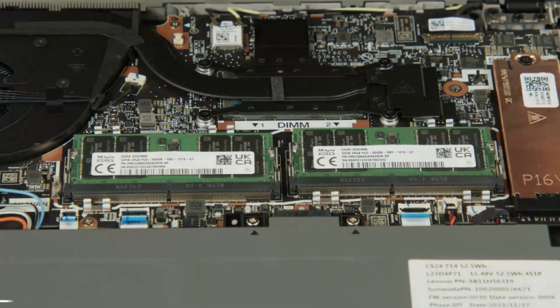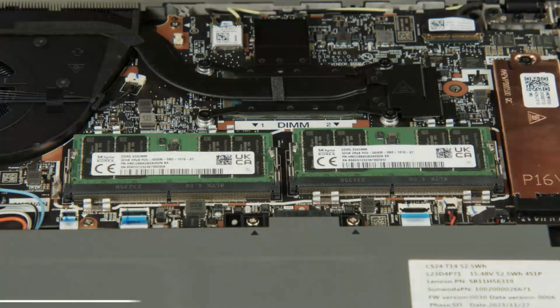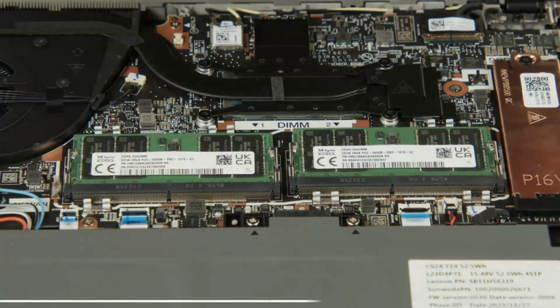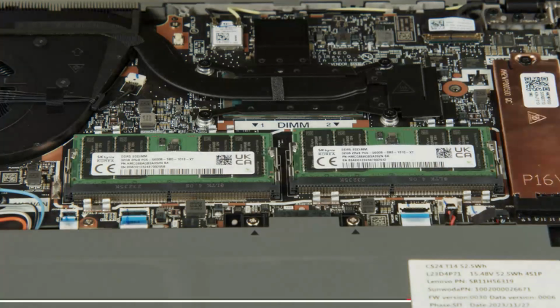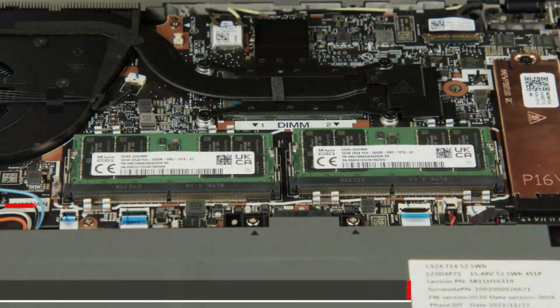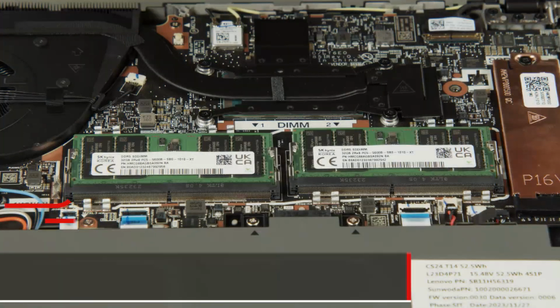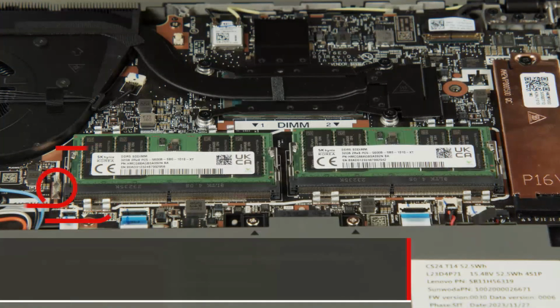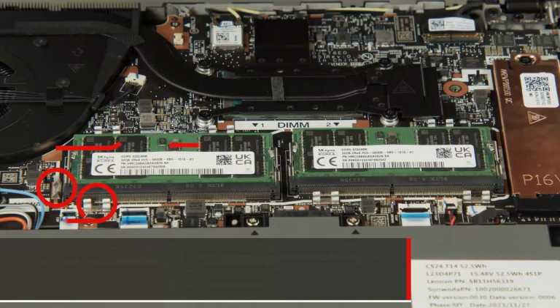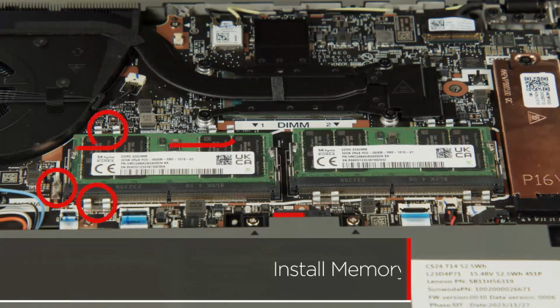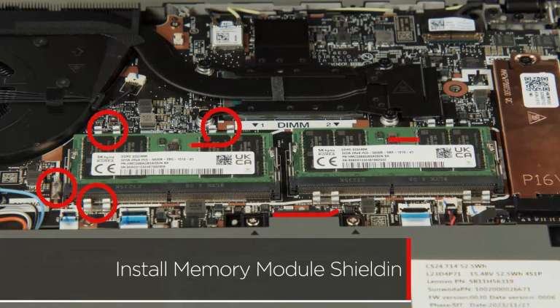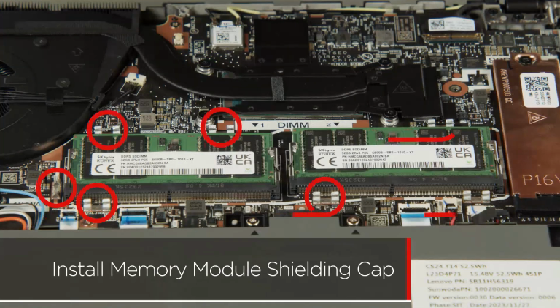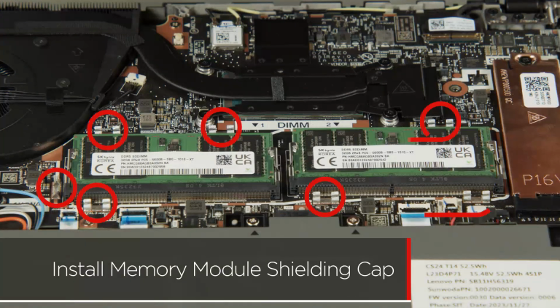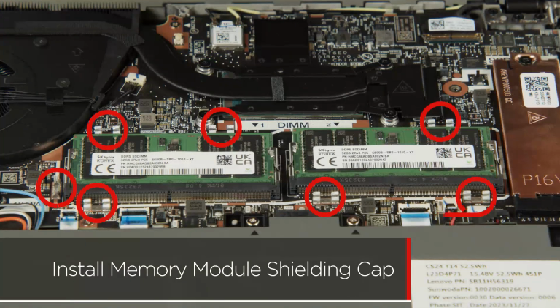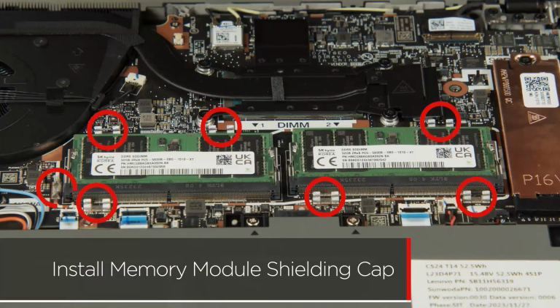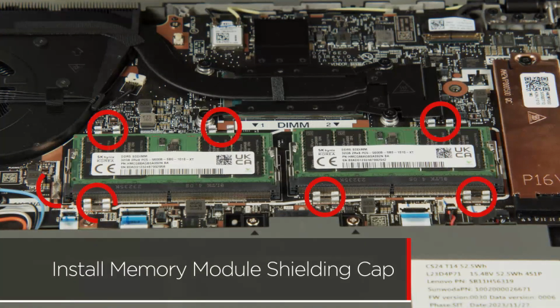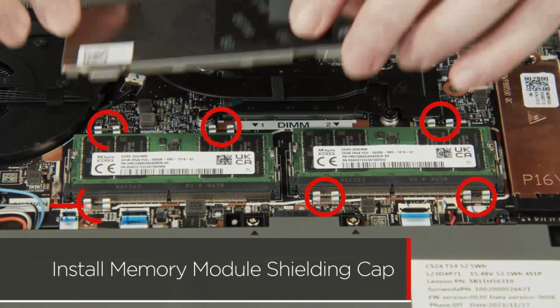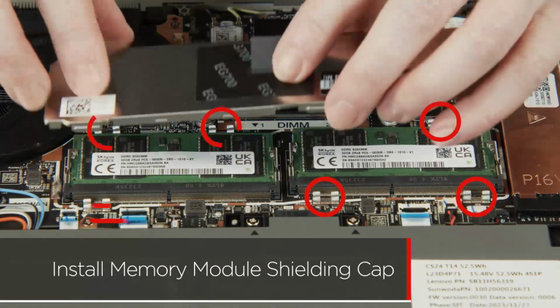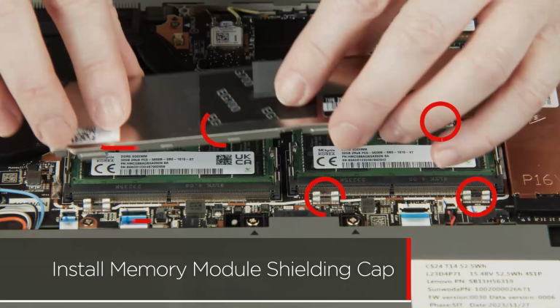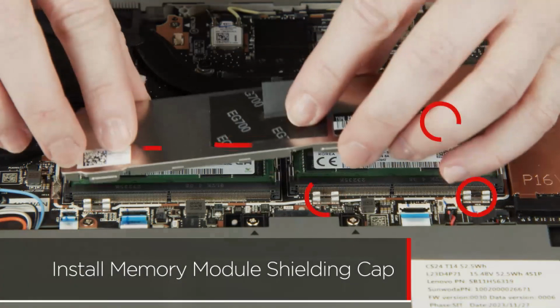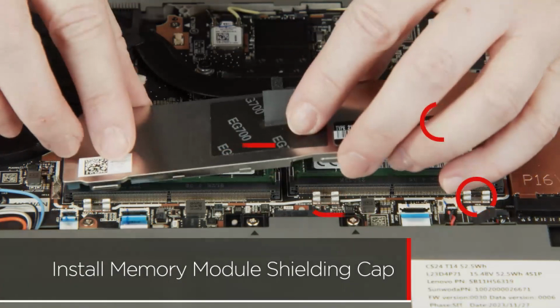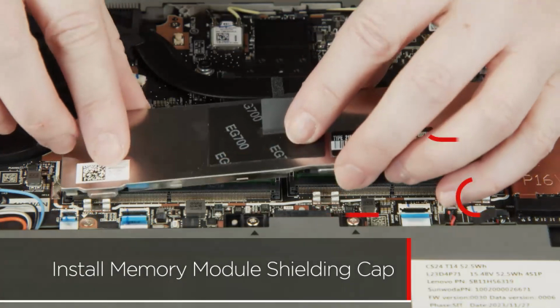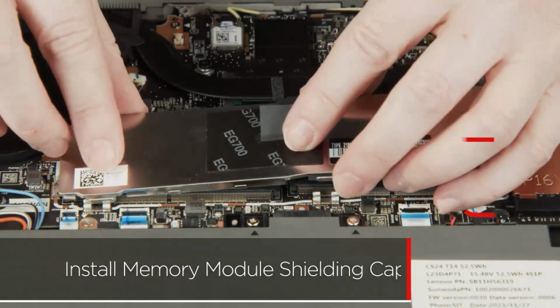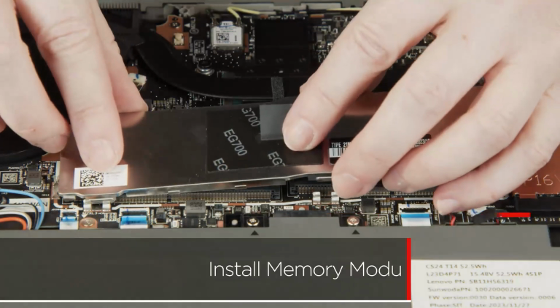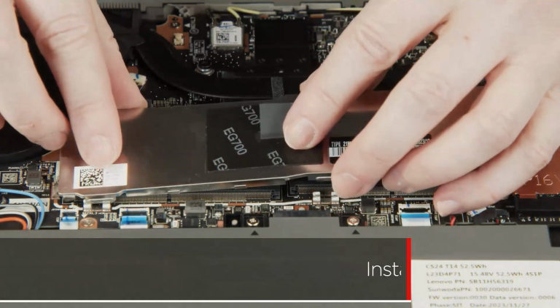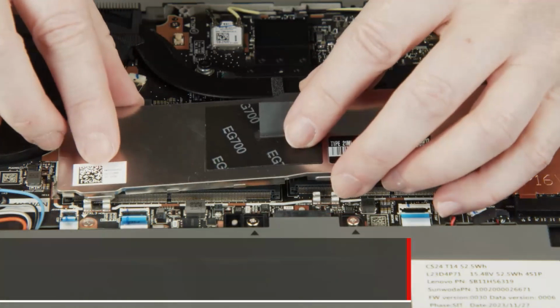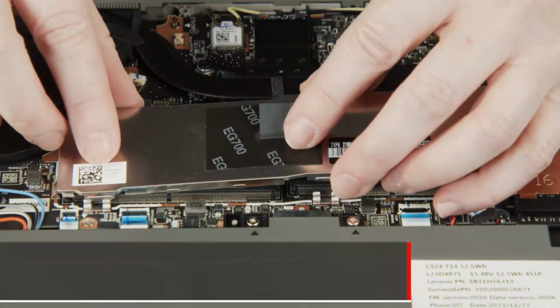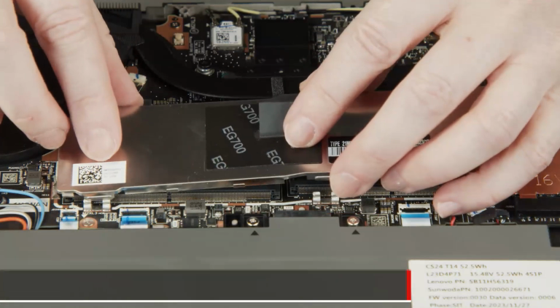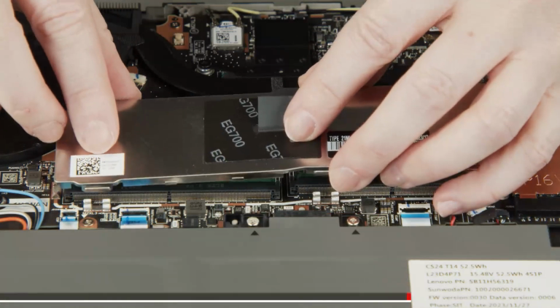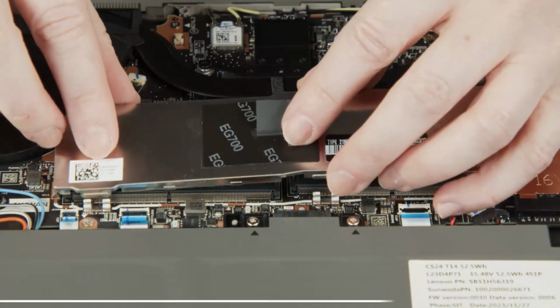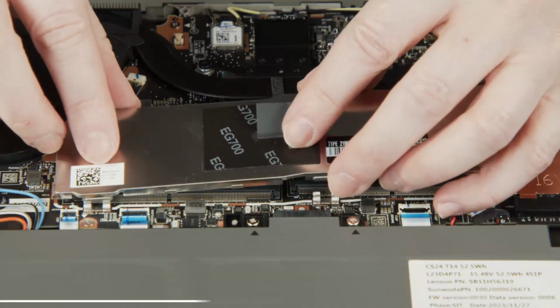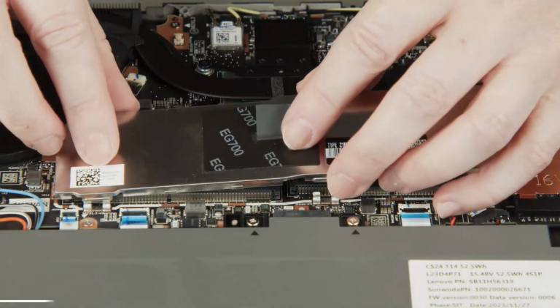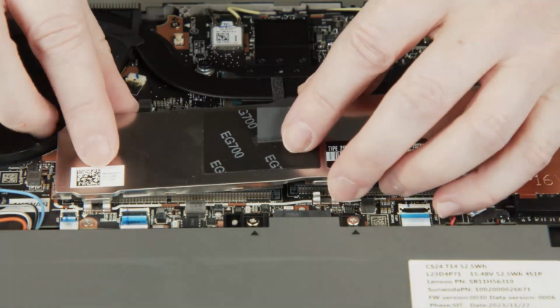Insert the edge of the shielding into the clips around the memory modules on the system board and press down to secure it.